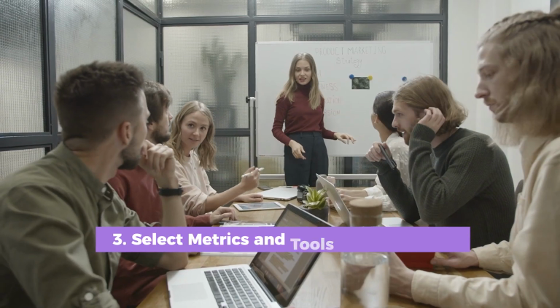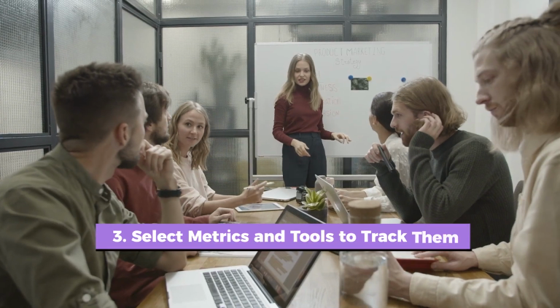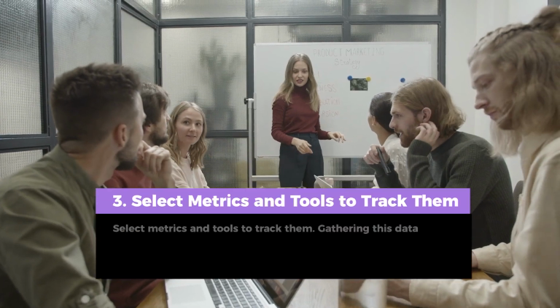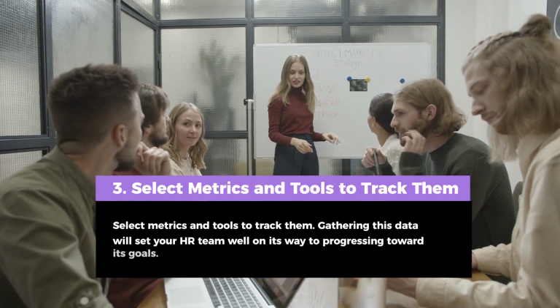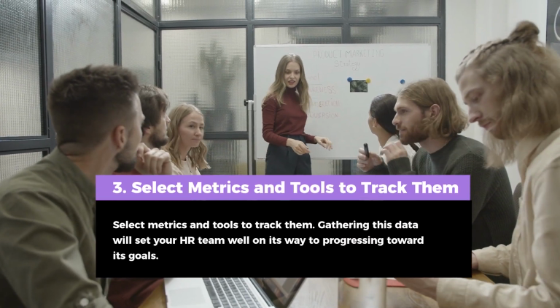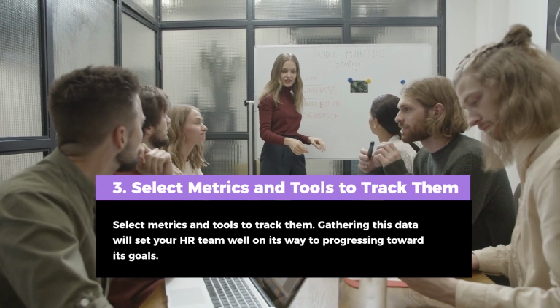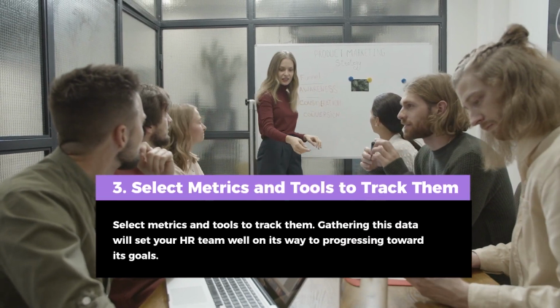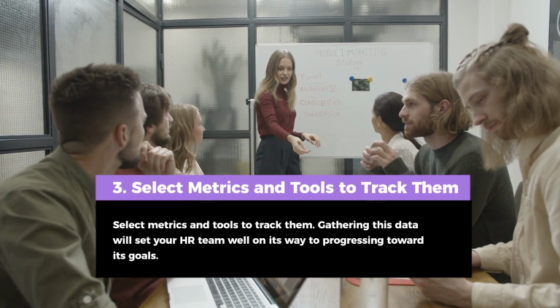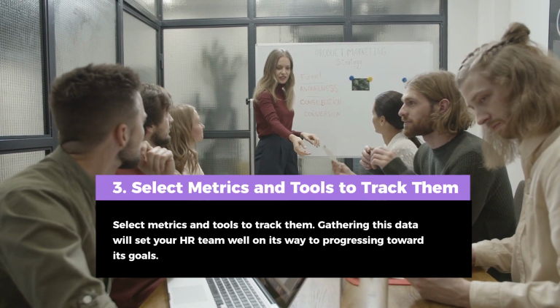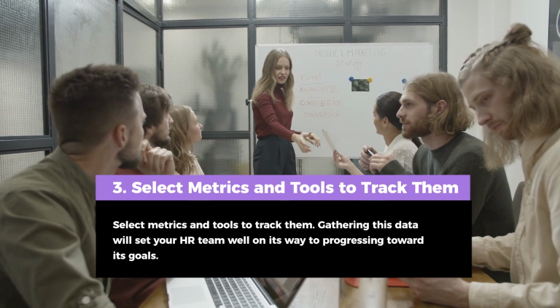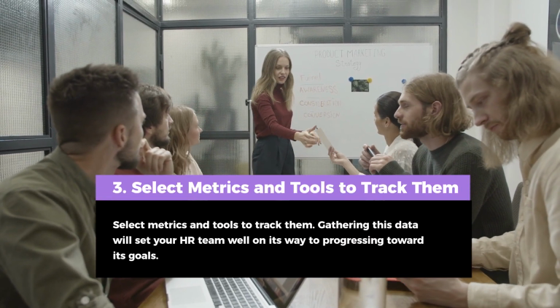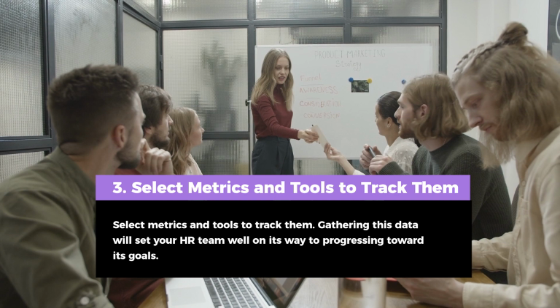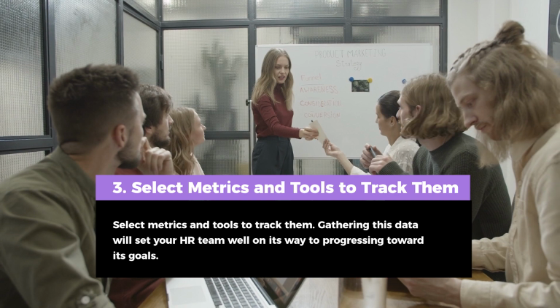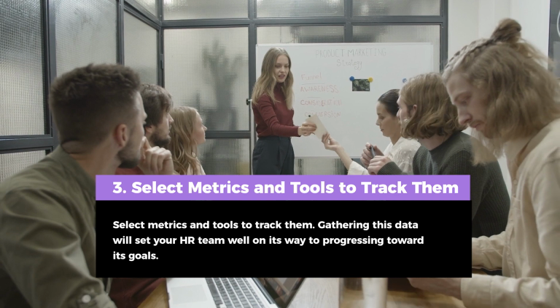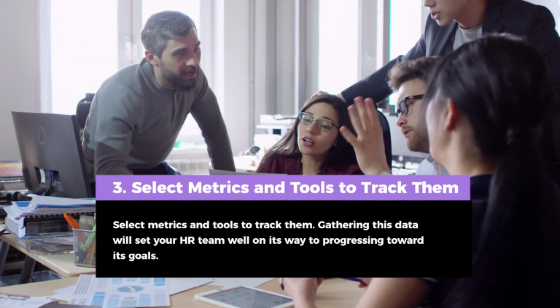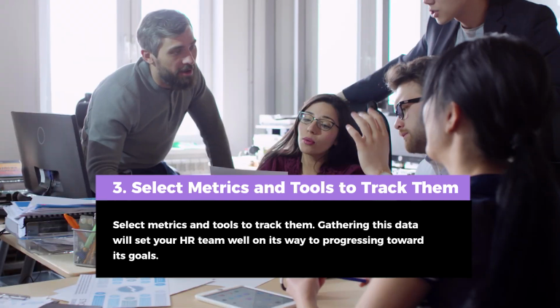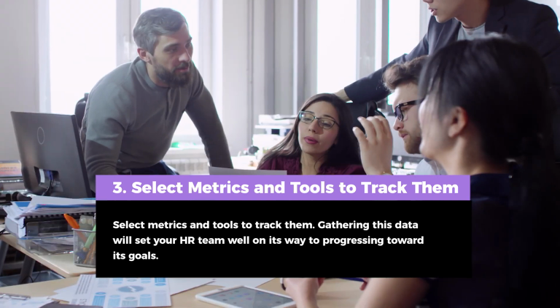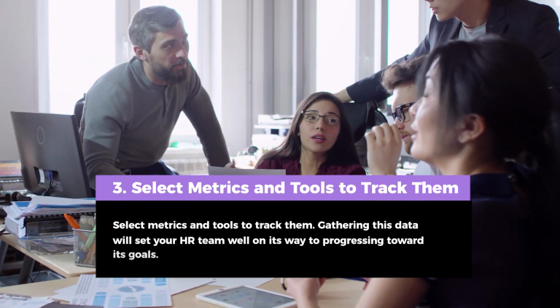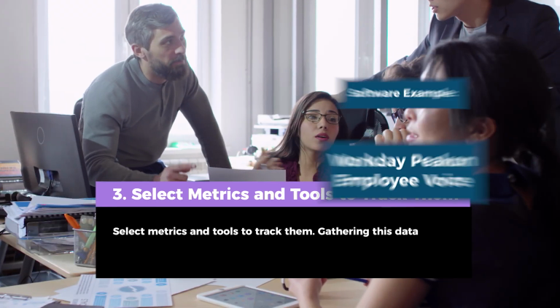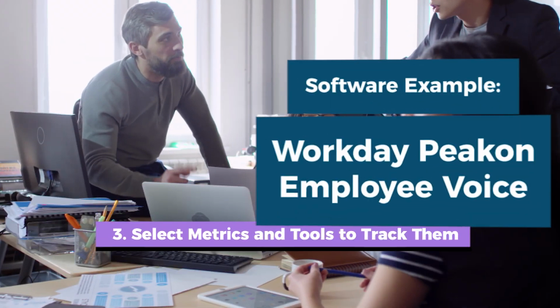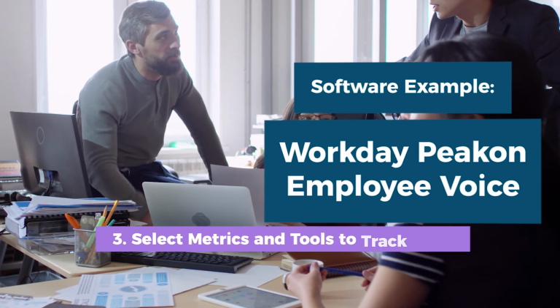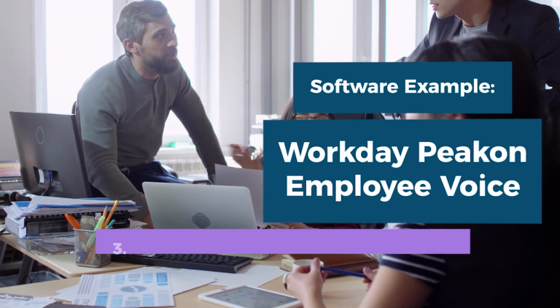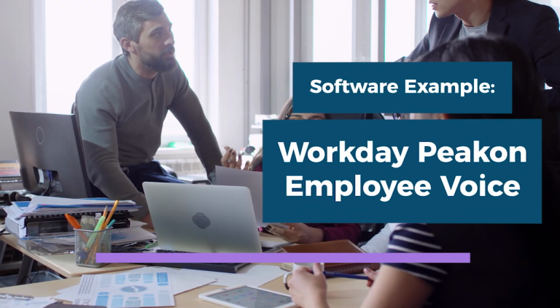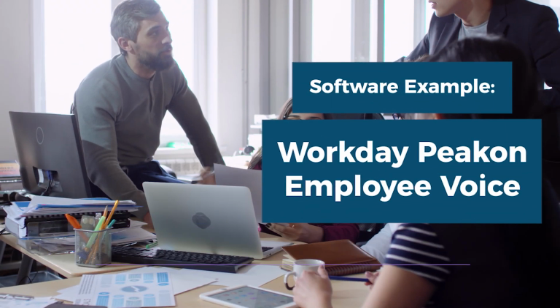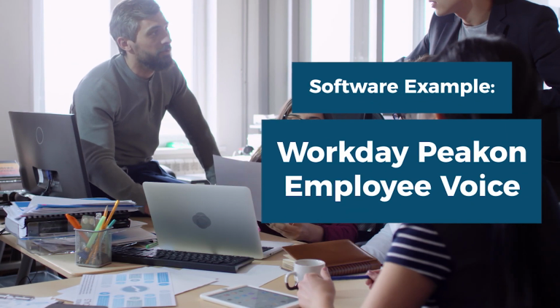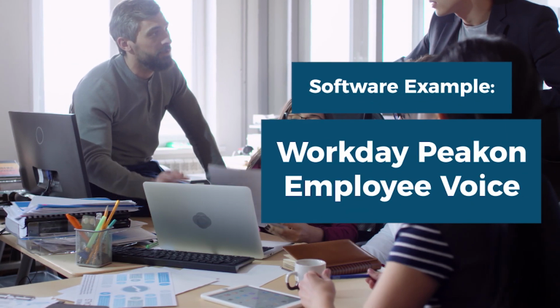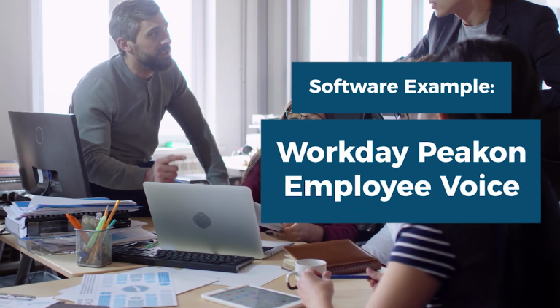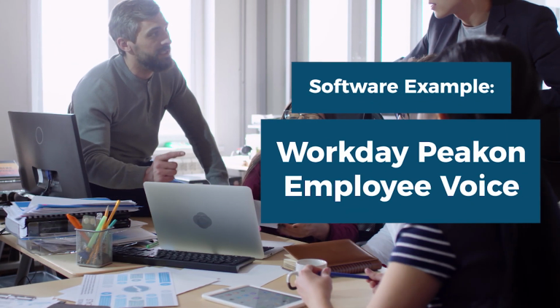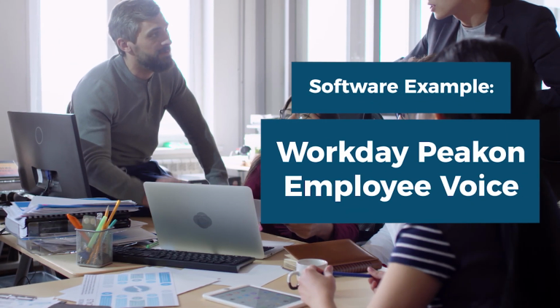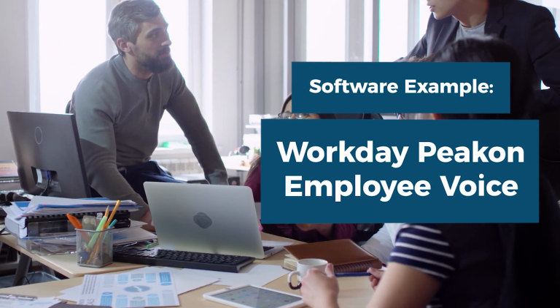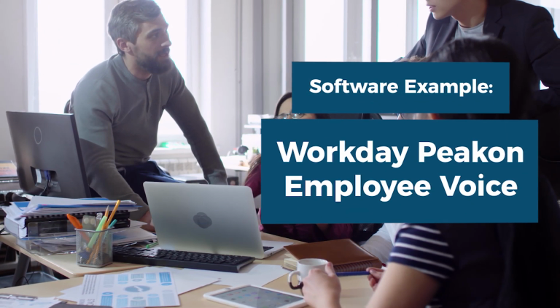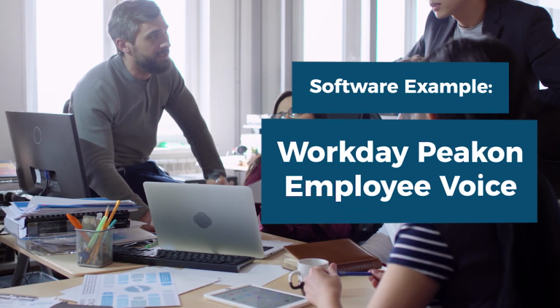Tip 3: Select metrics and tools to track them. Gathering this data will set your HR team well on its way to progressing towards its goals.